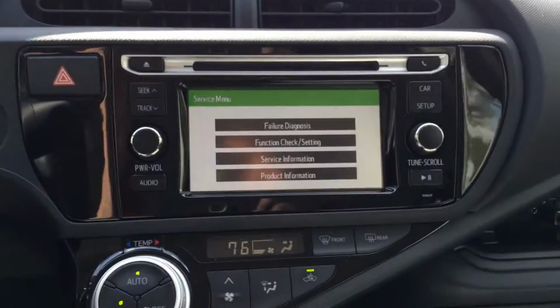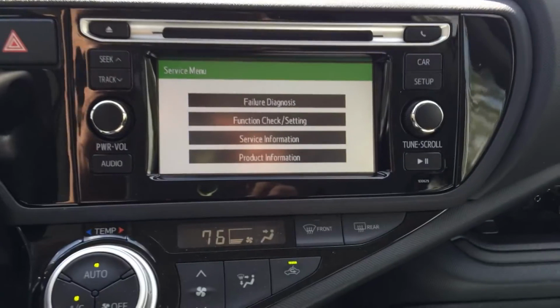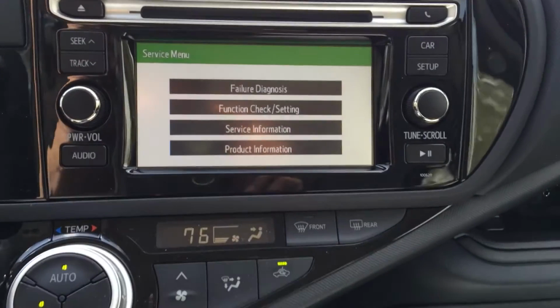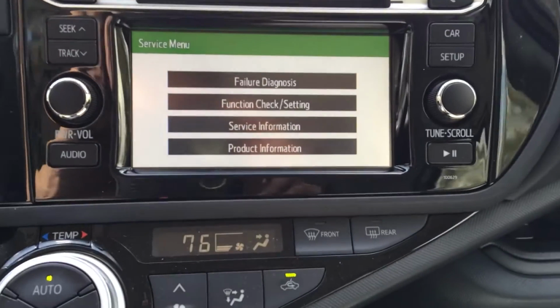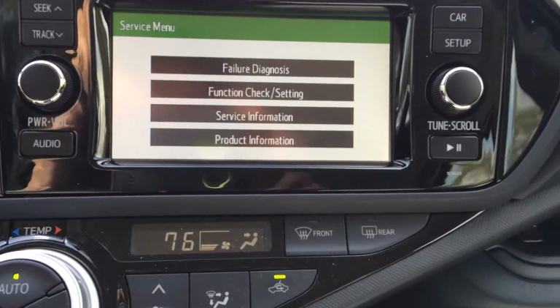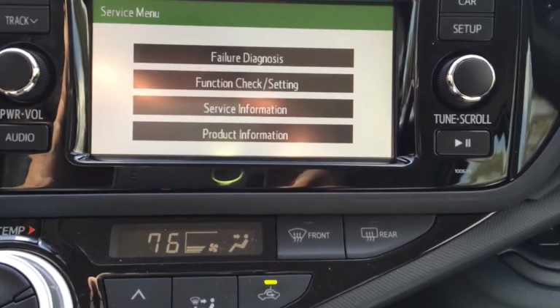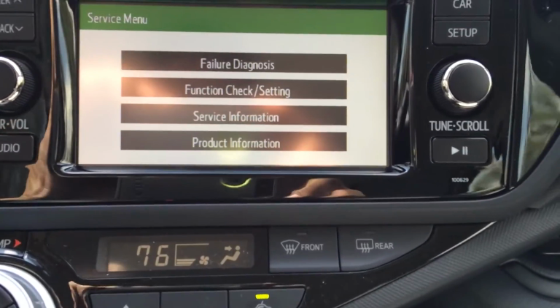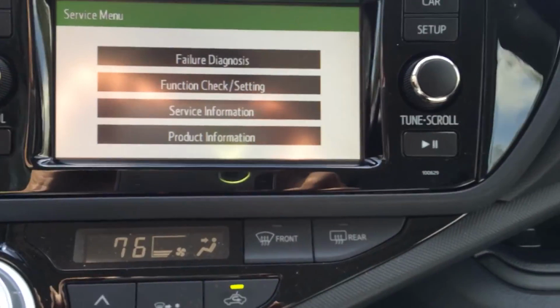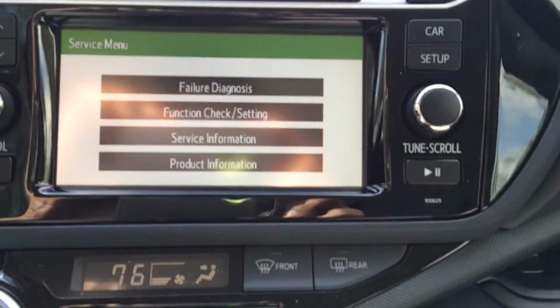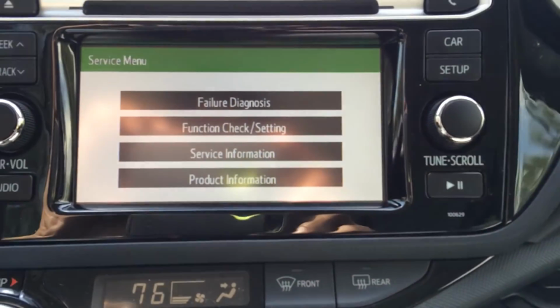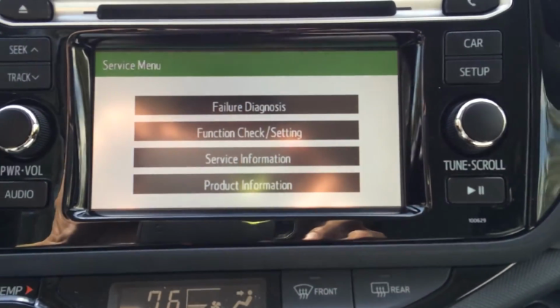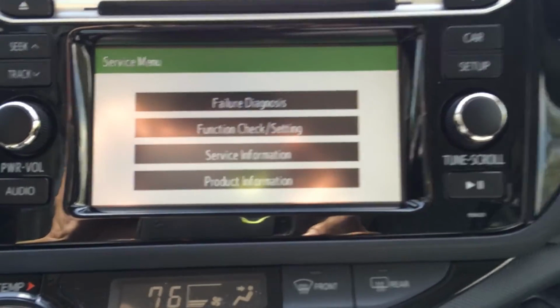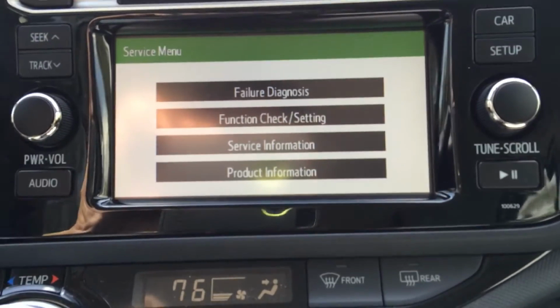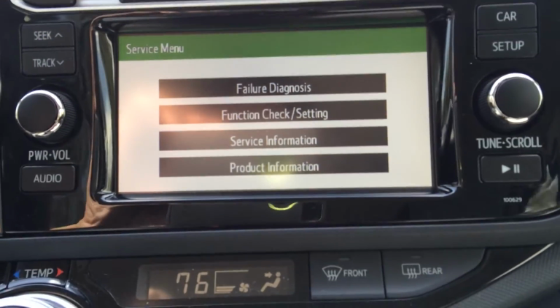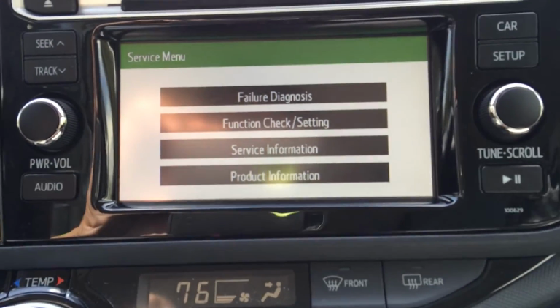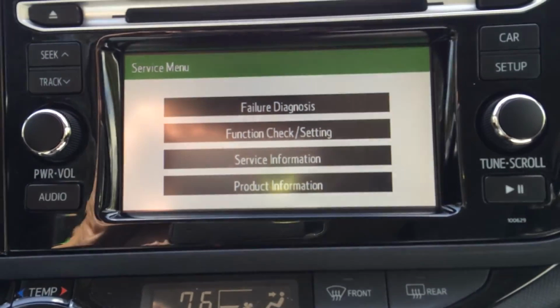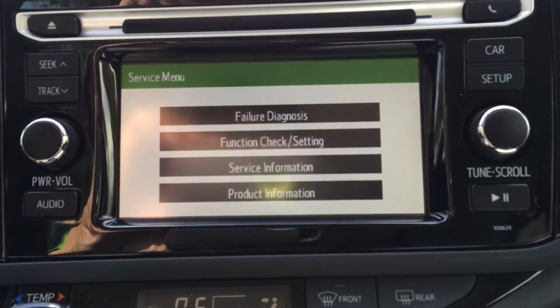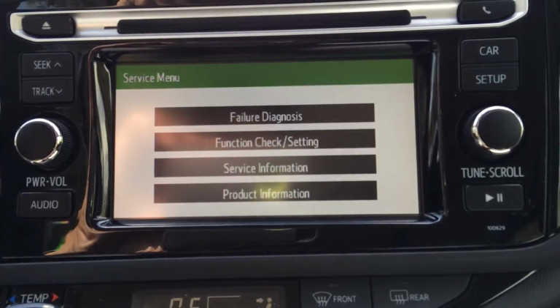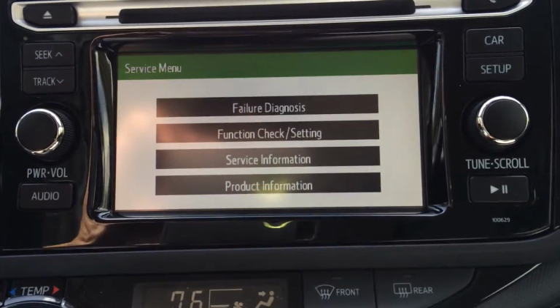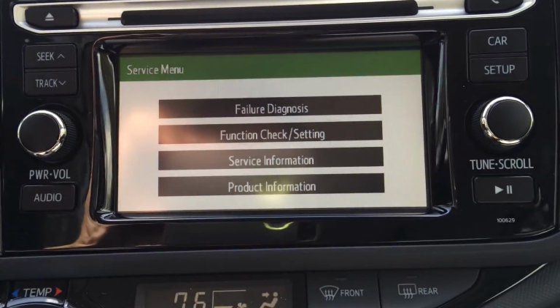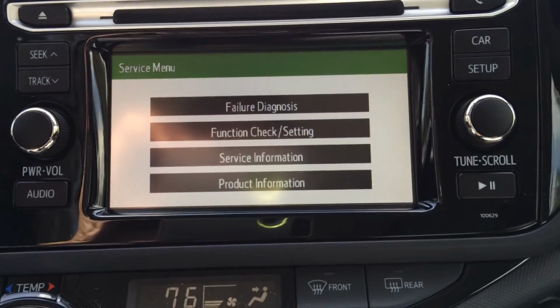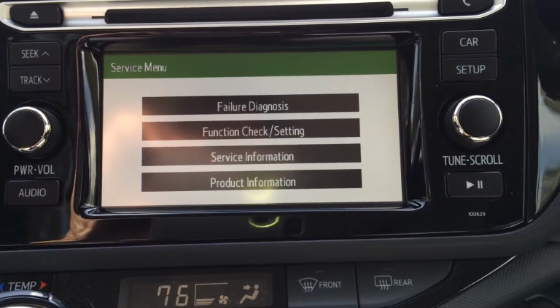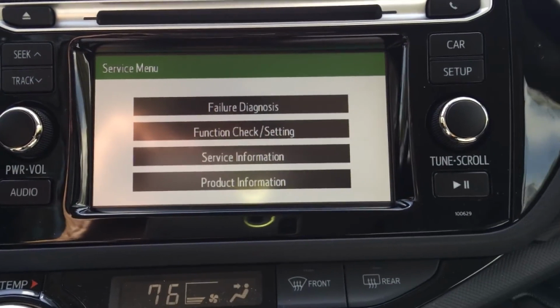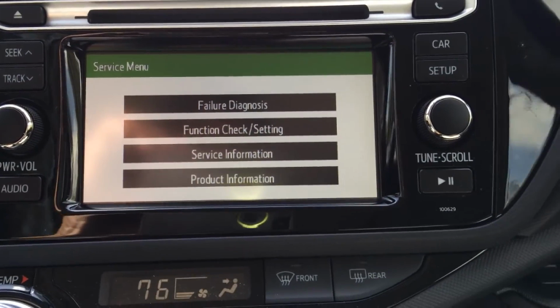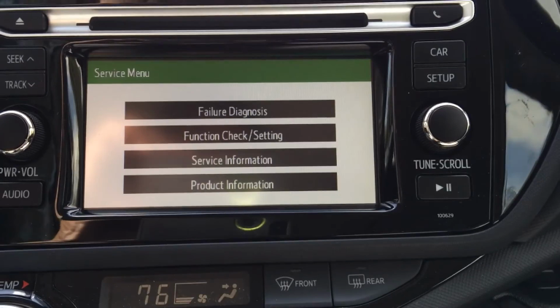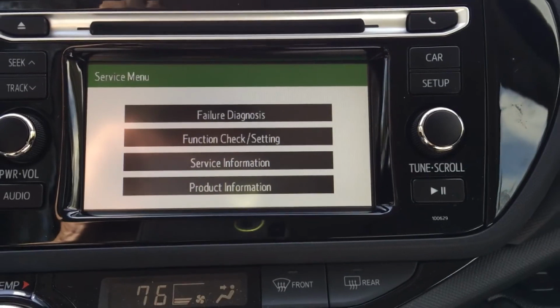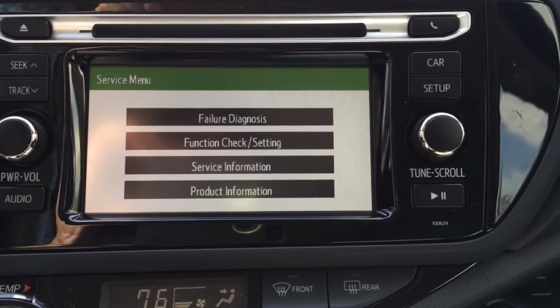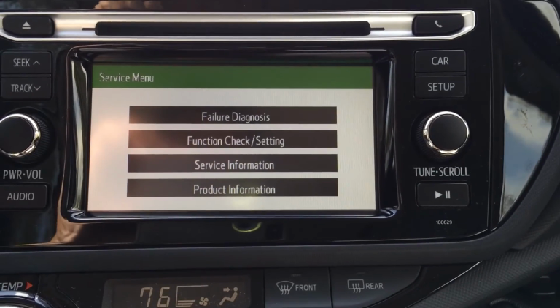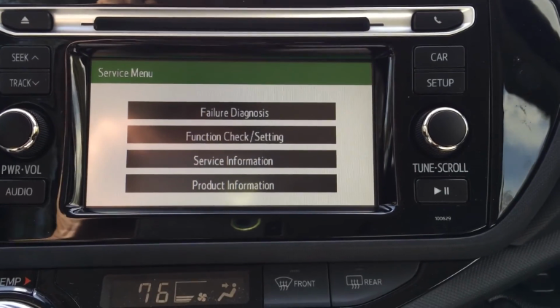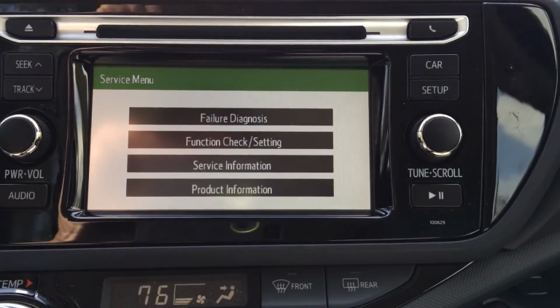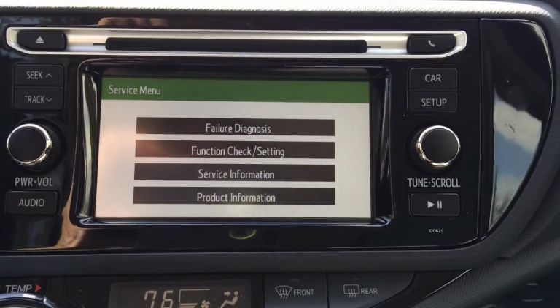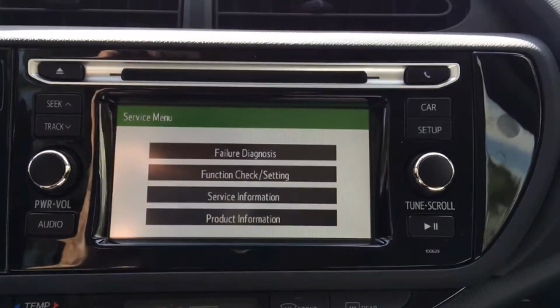If we look at the screen, this is what it looks like. It does say service menu and then it gives you a small menu.